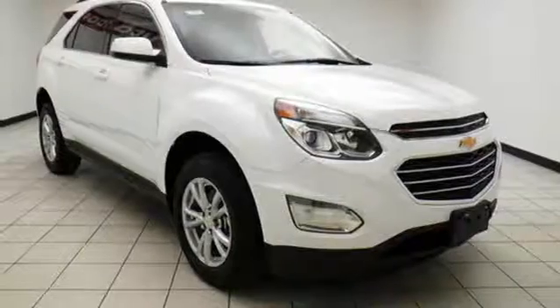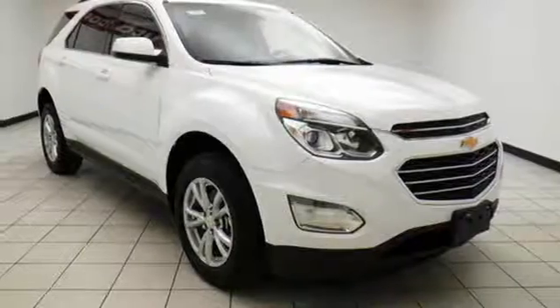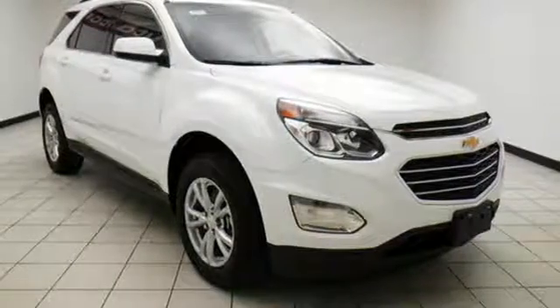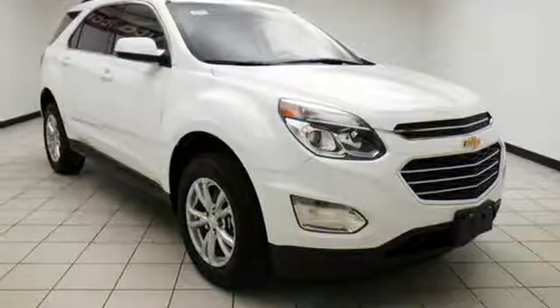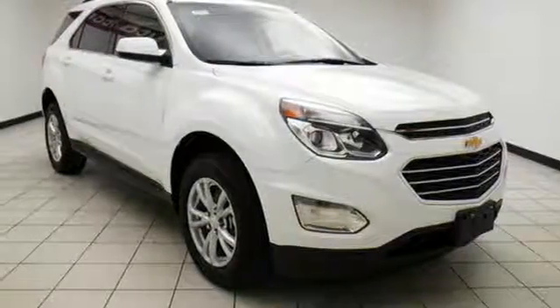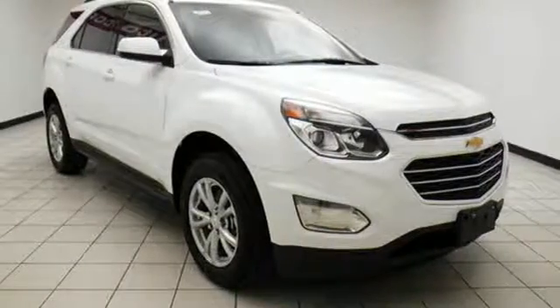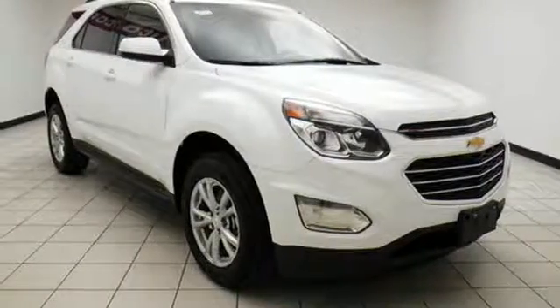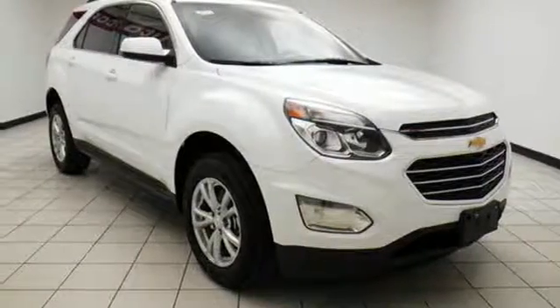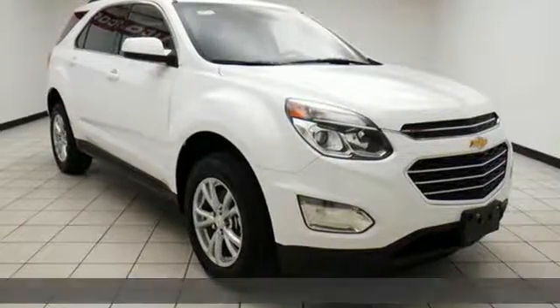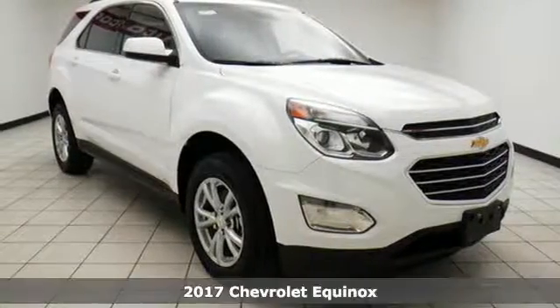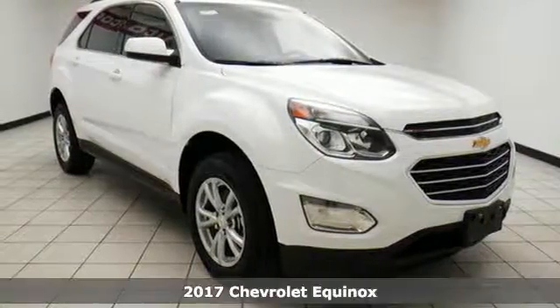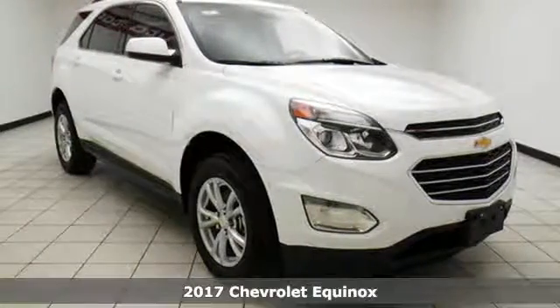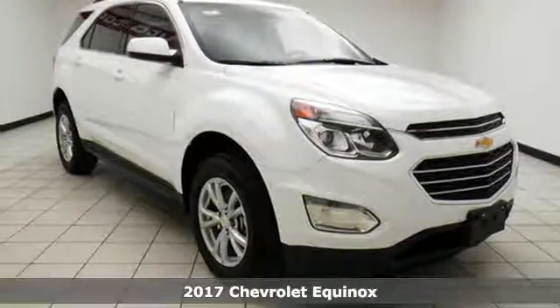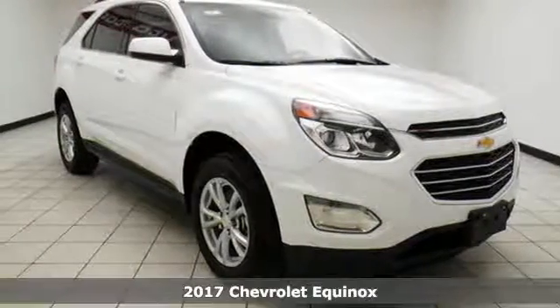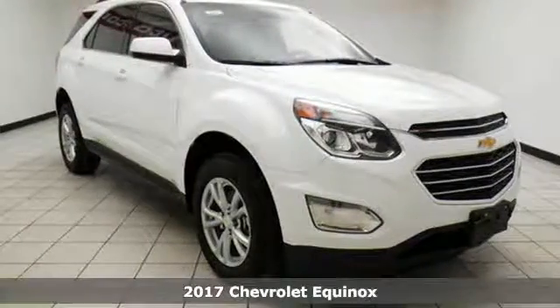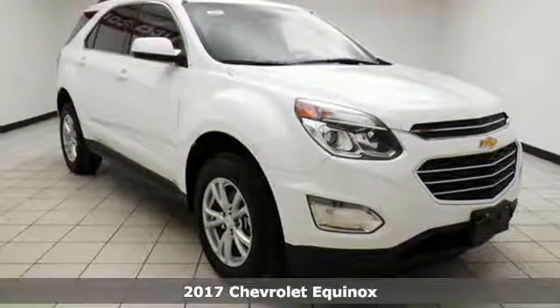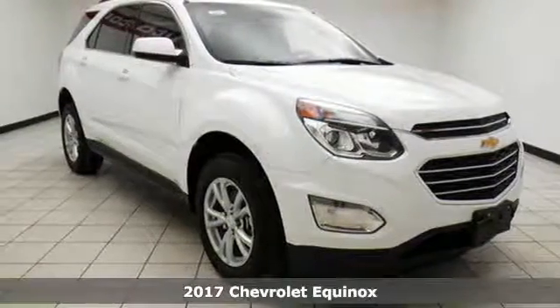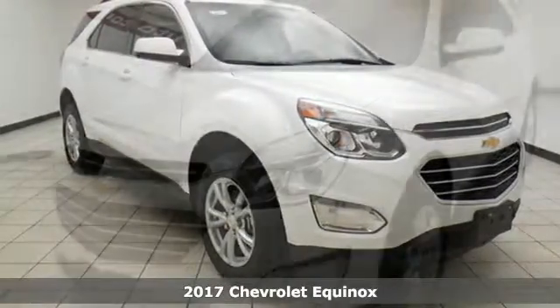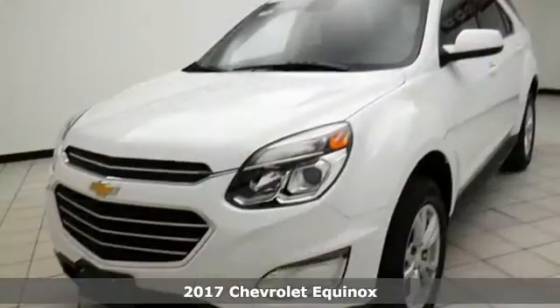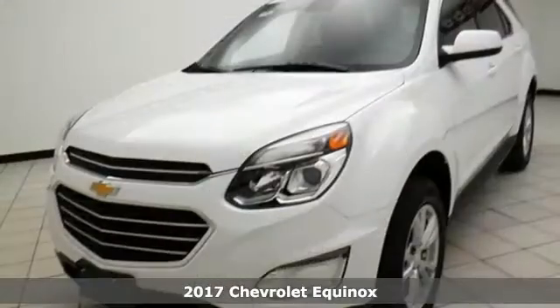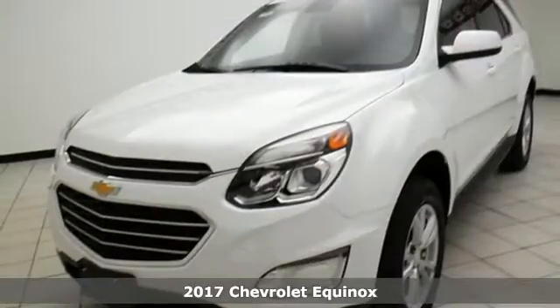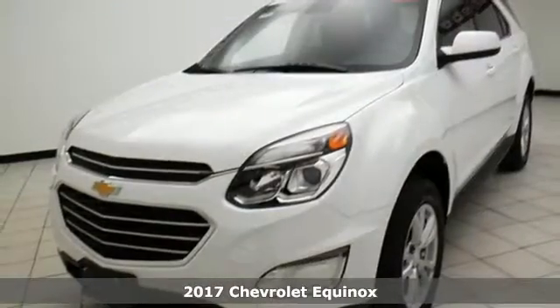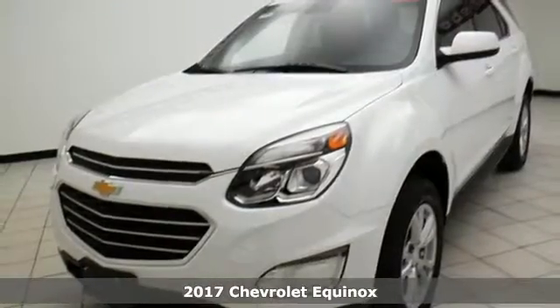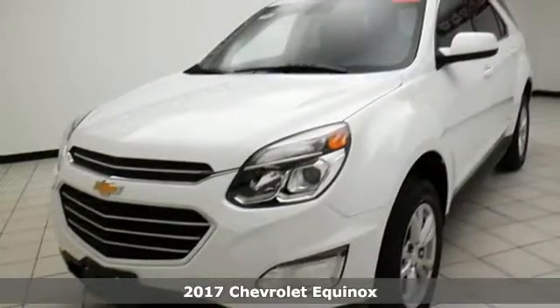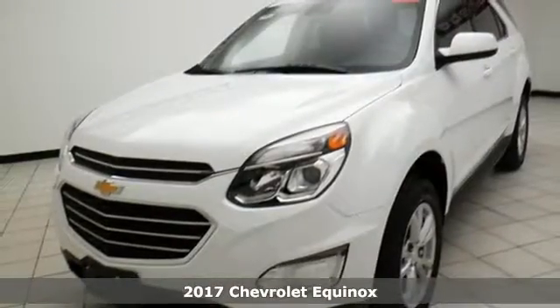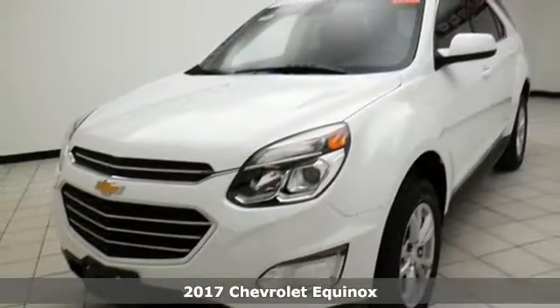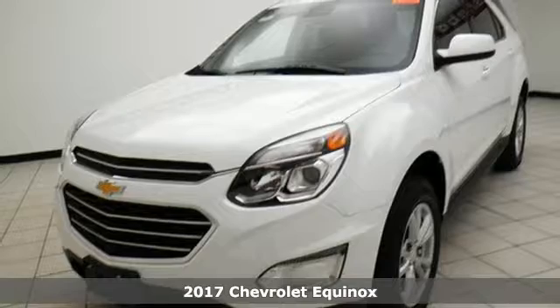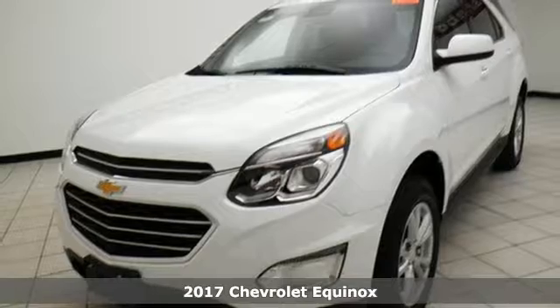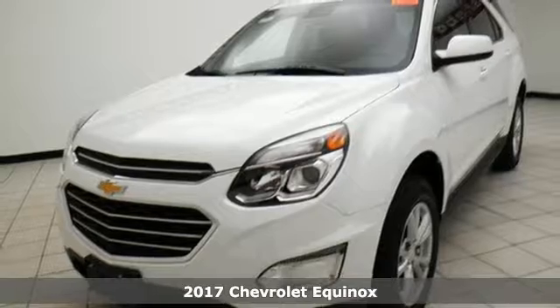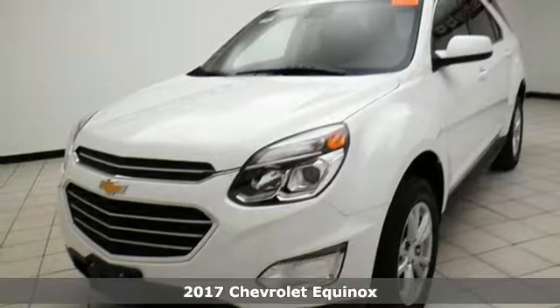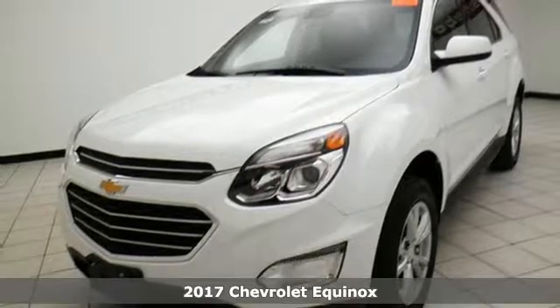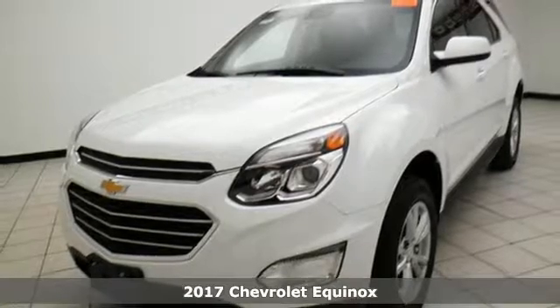Here's a 2017 Chevrolet Equinox. You will love the journey in this SUV.